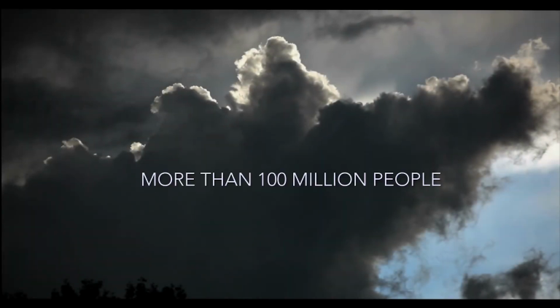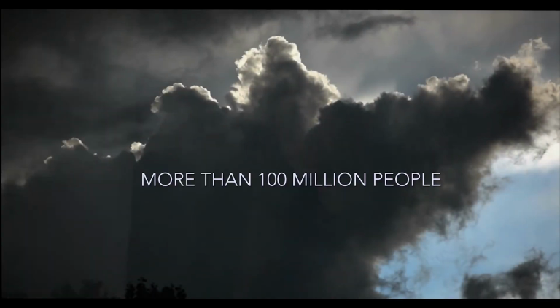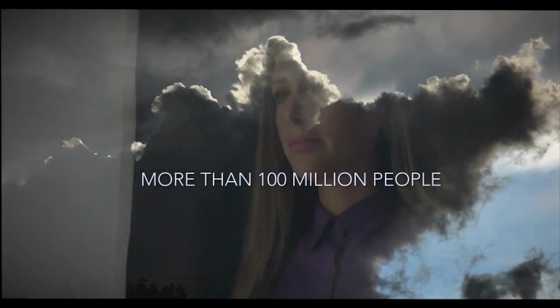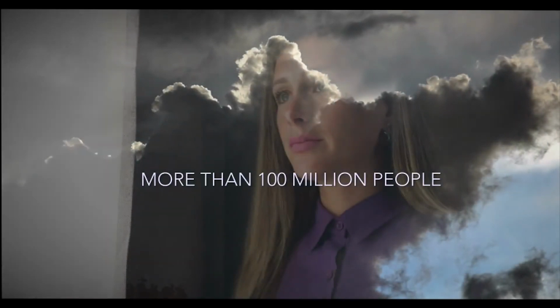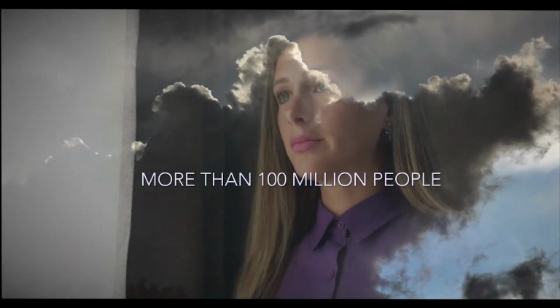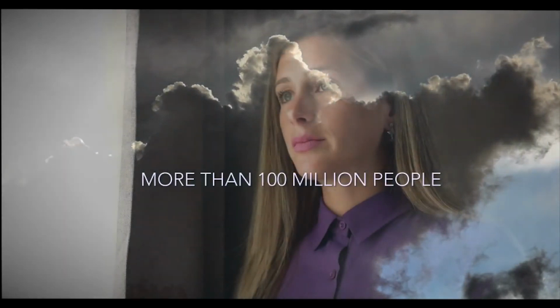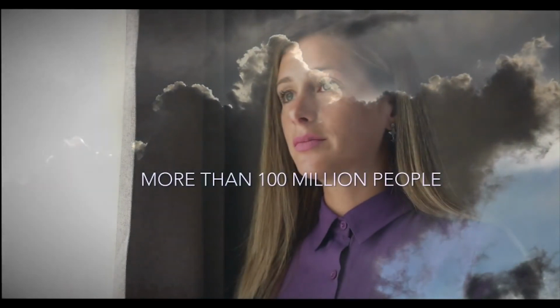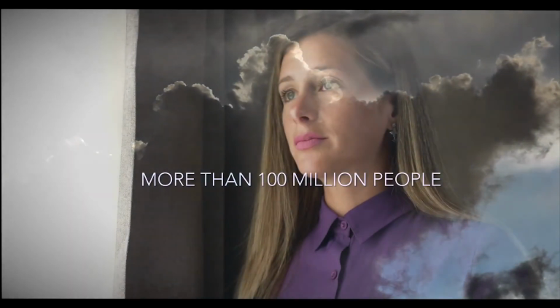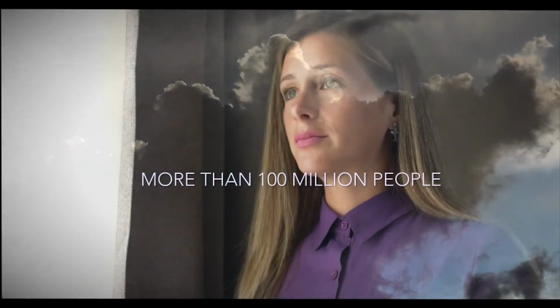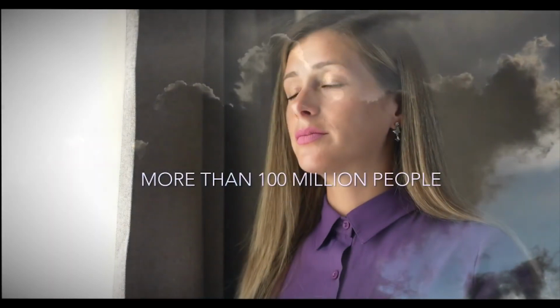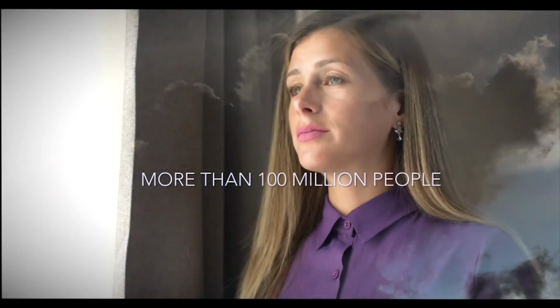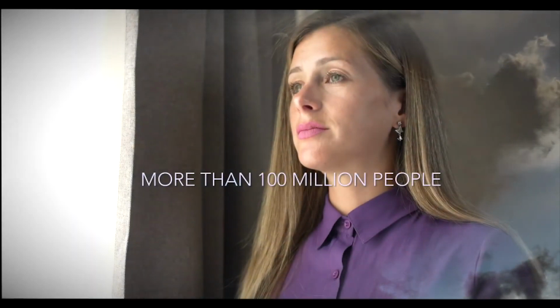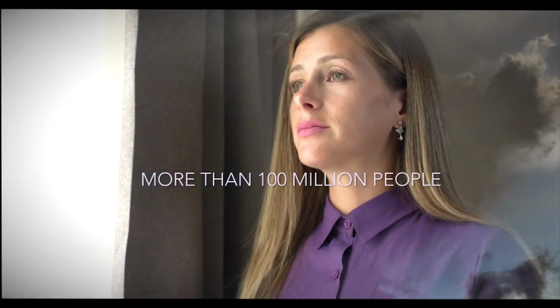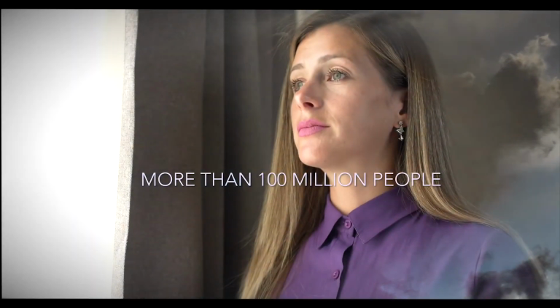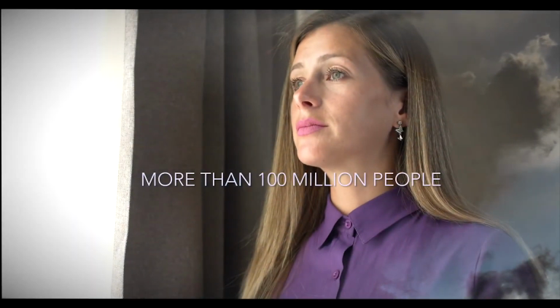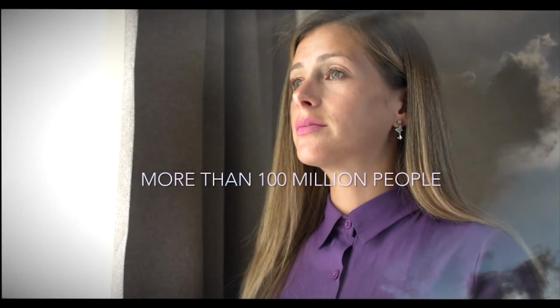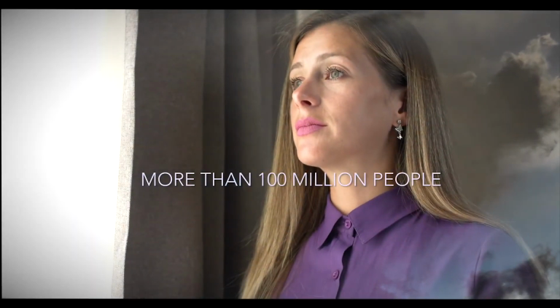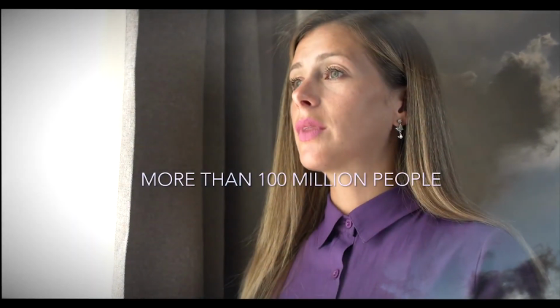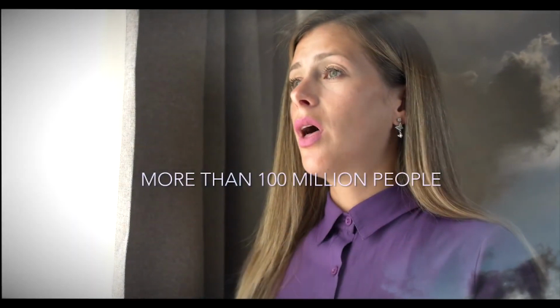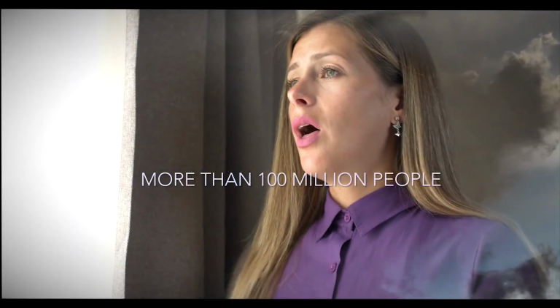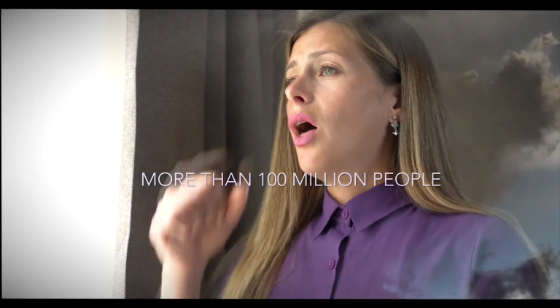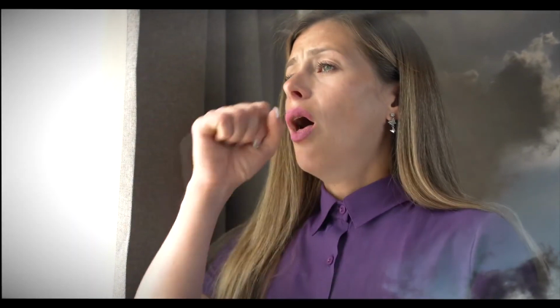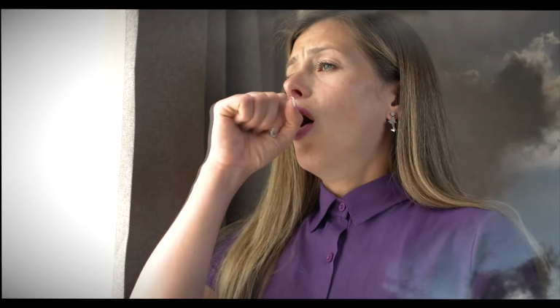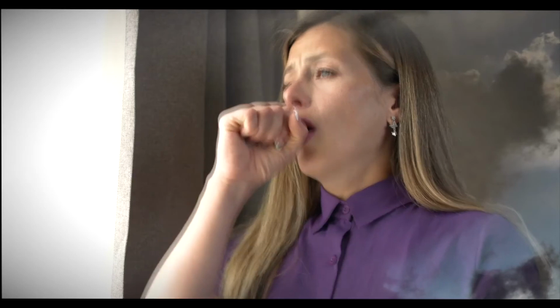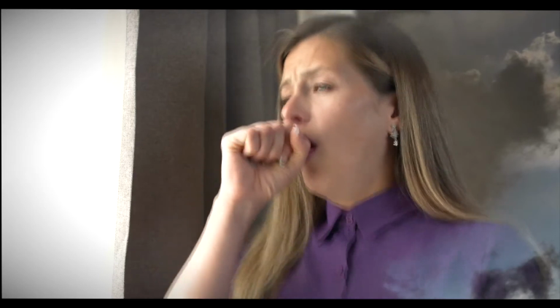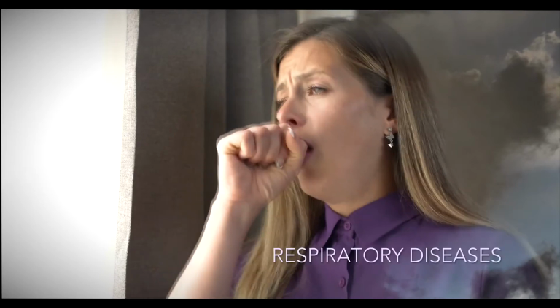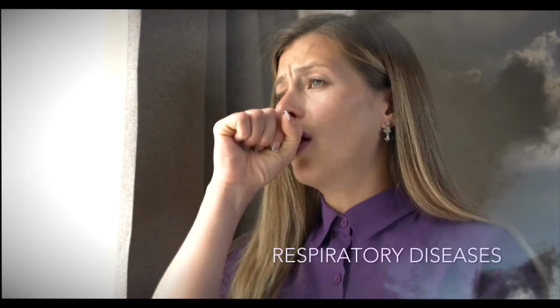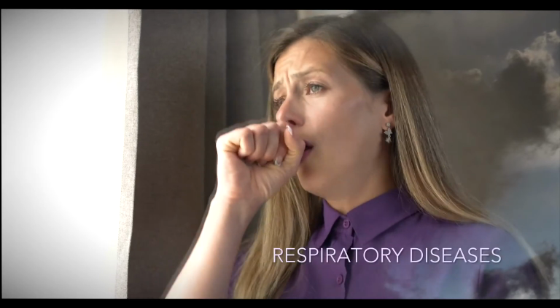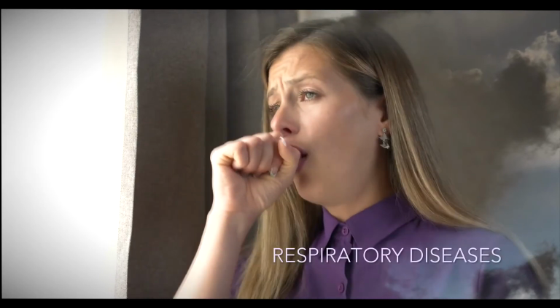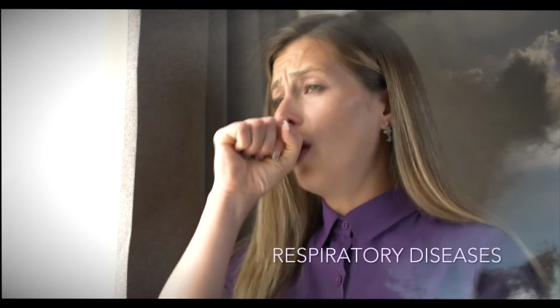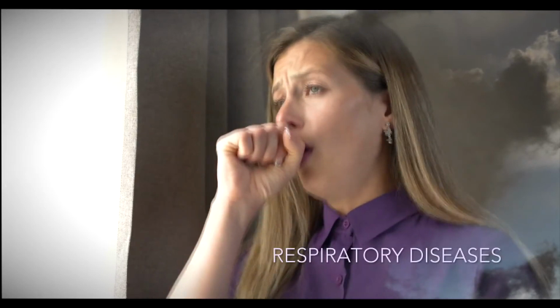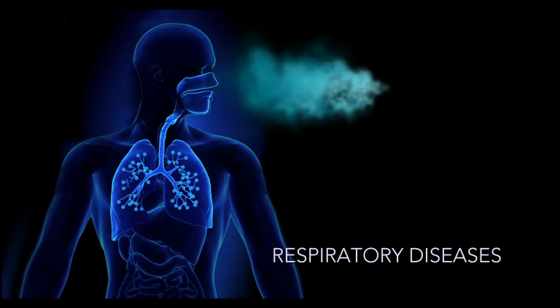All around the world, more than a hundred million people suffer from respiratory diseases.